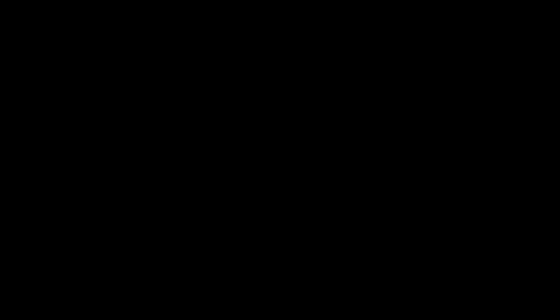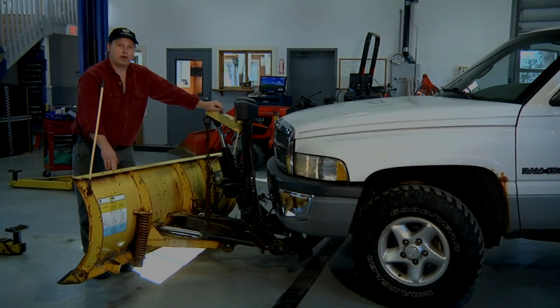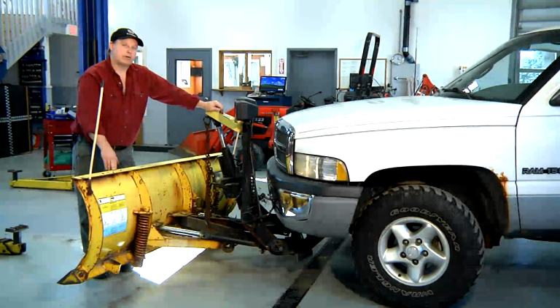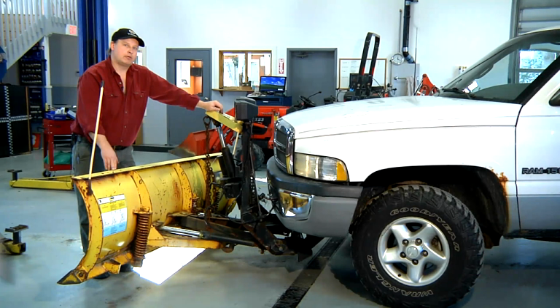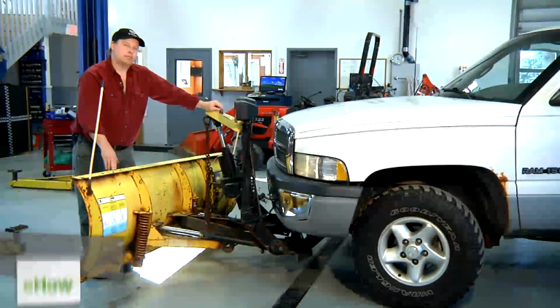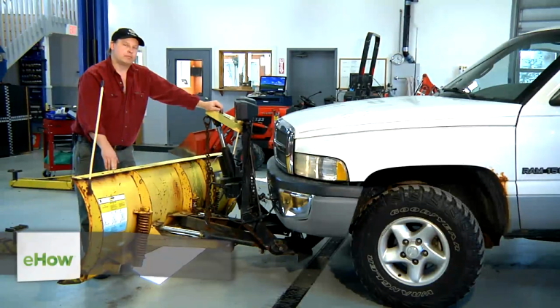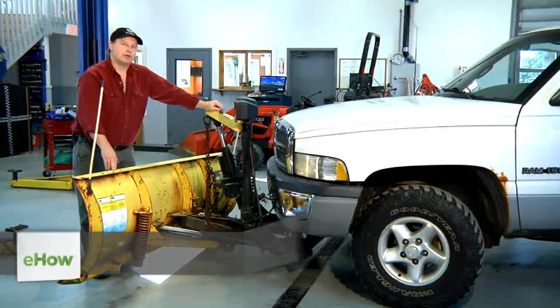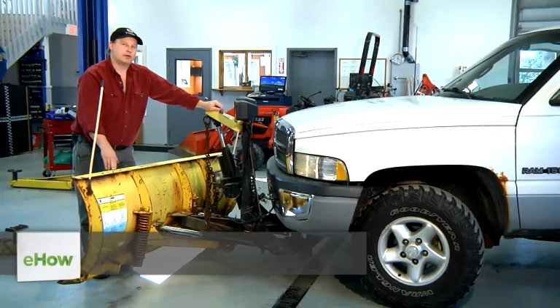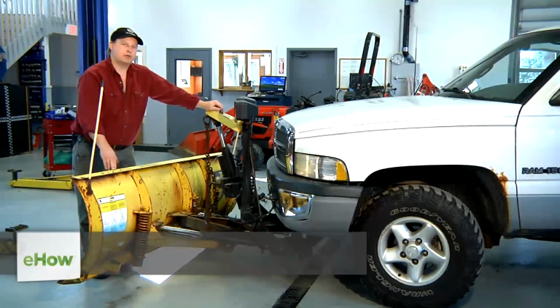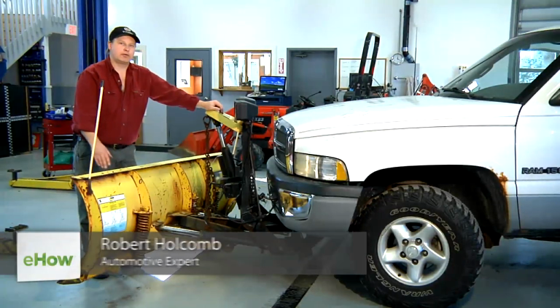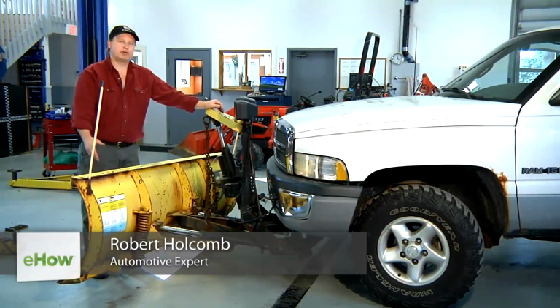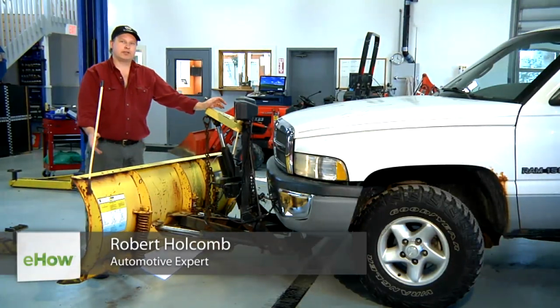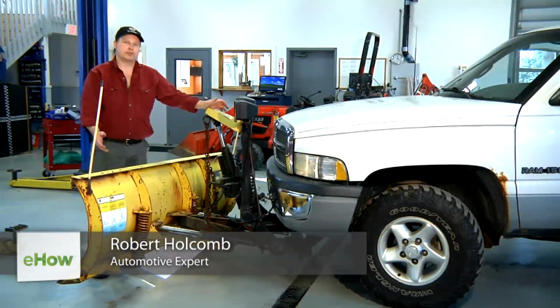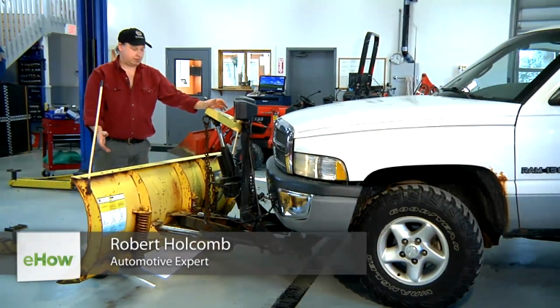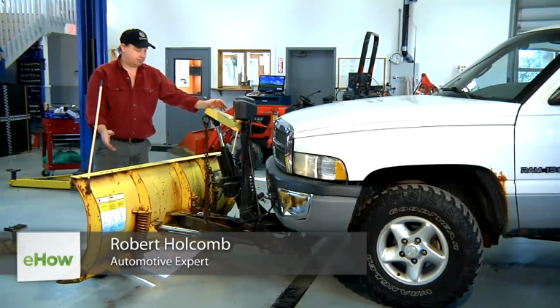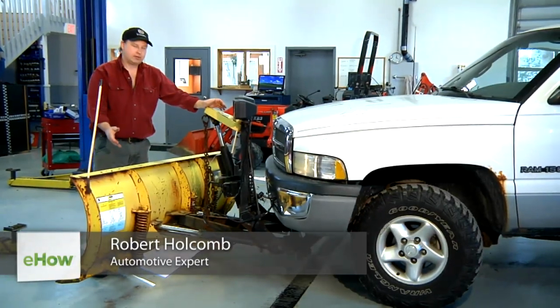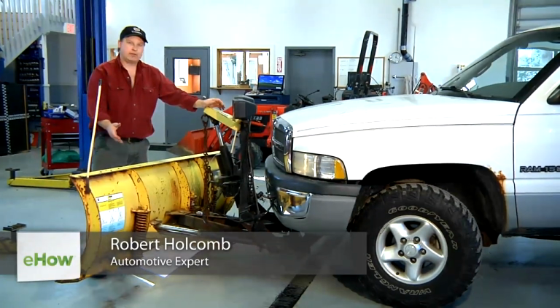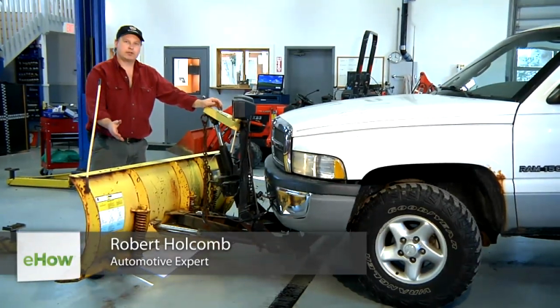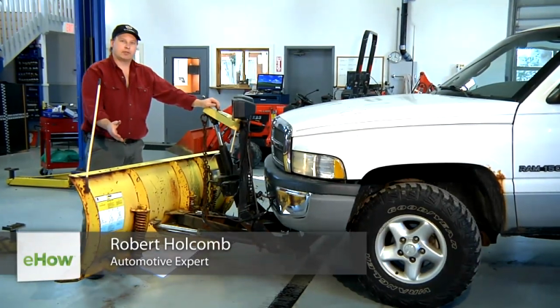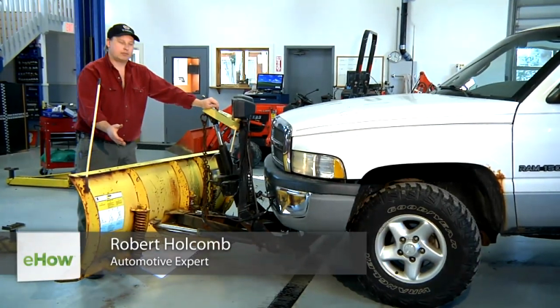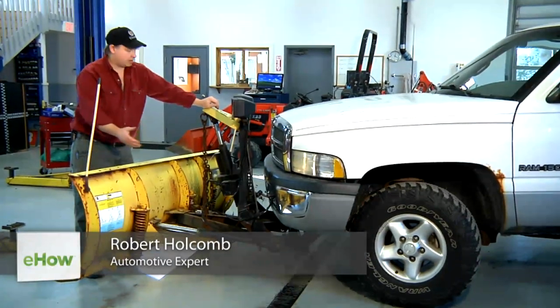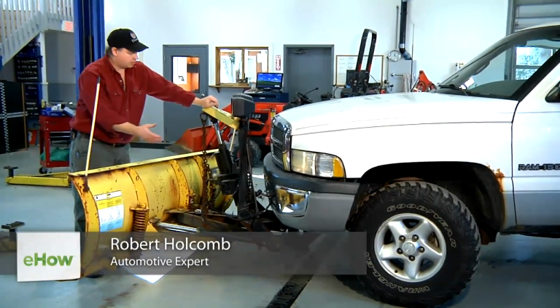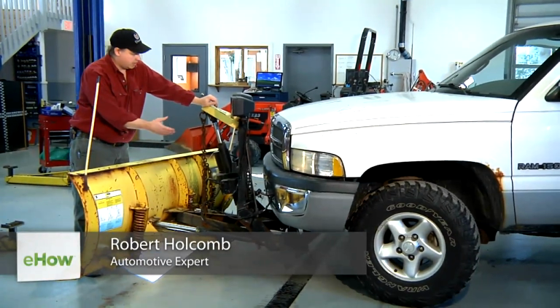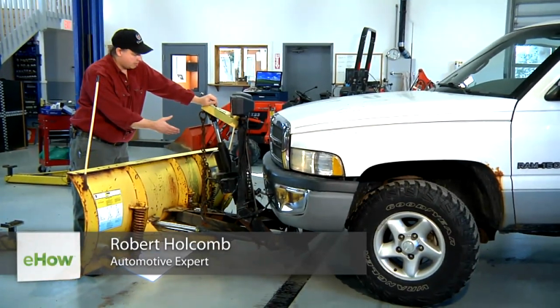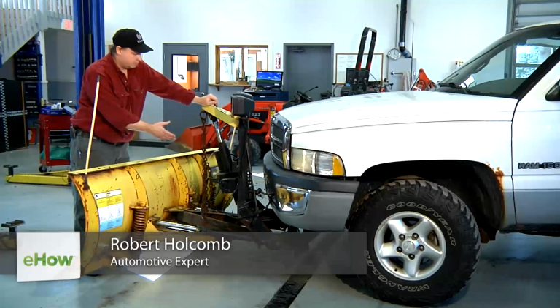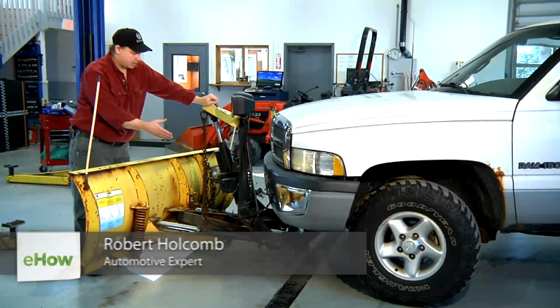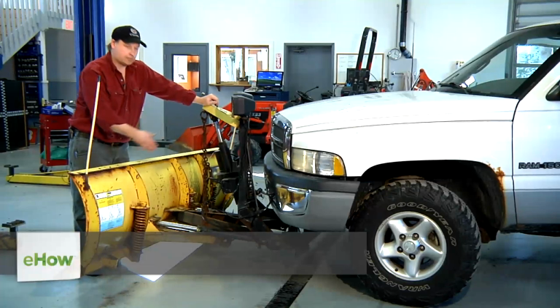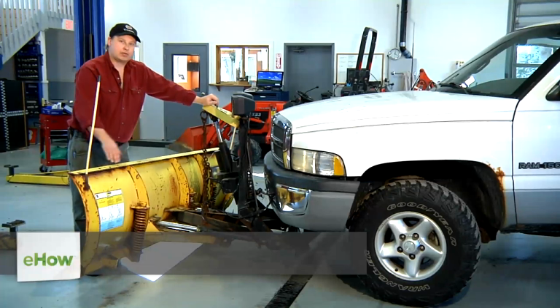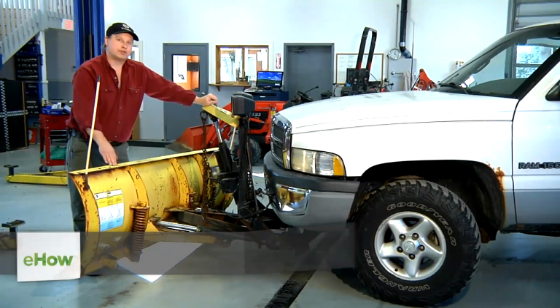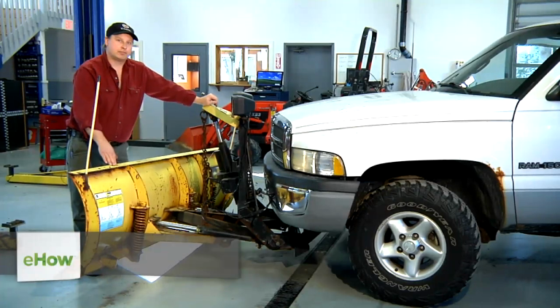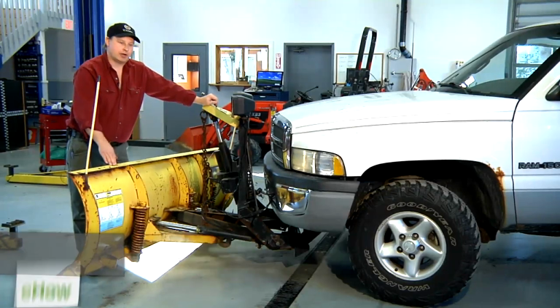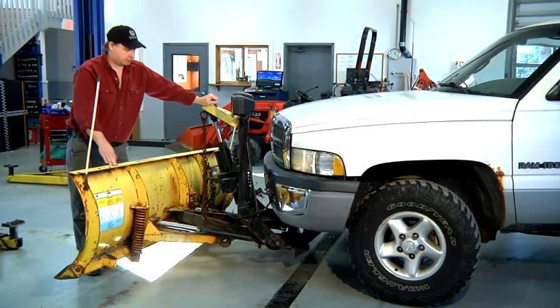Hi, I'm Bob Holcomb from Apex Automotive in Great Barrington, Massachusetts. Today we're going to talk about how to bleed air out of your plow system hydraulics.